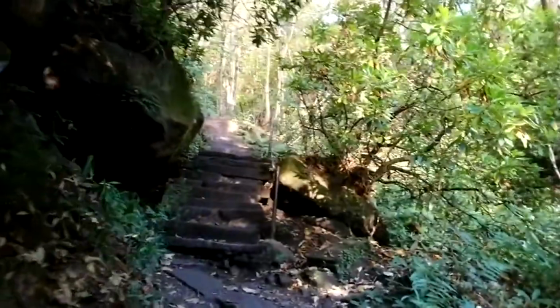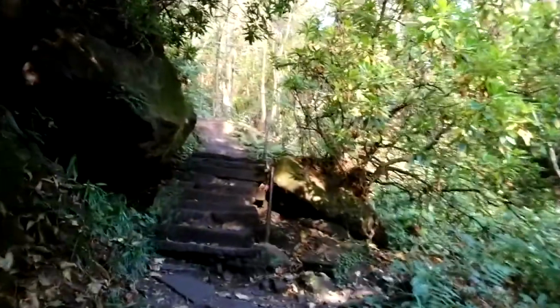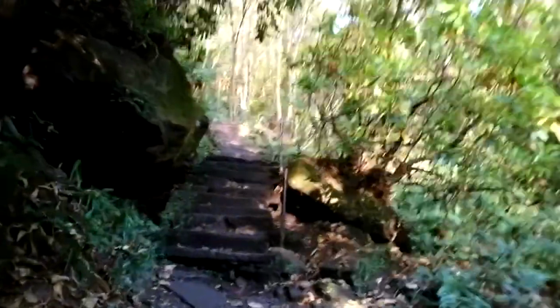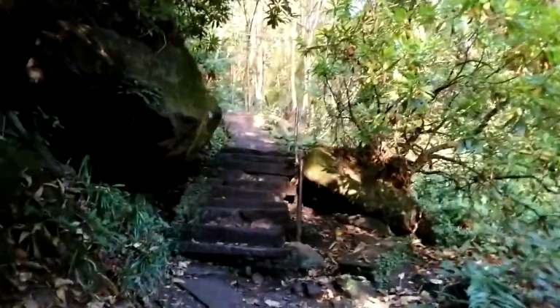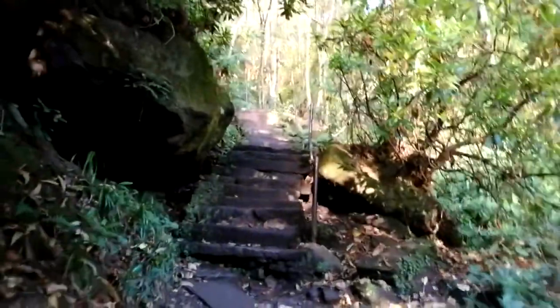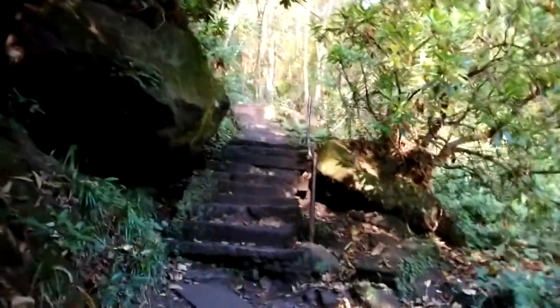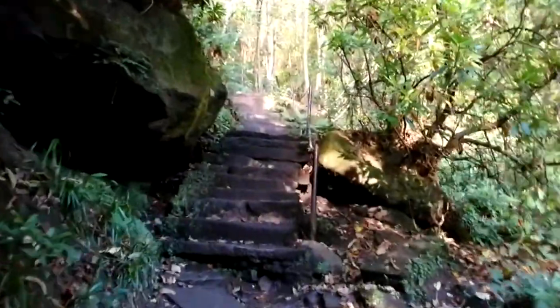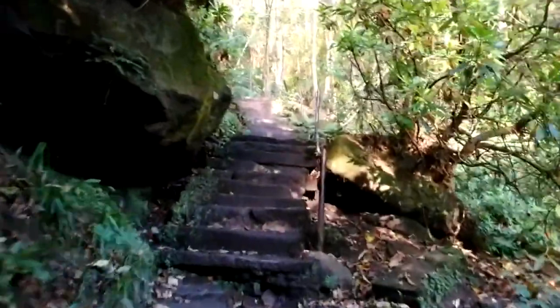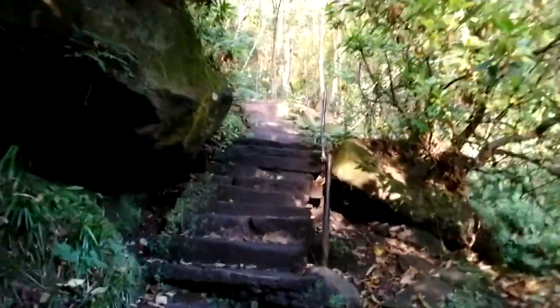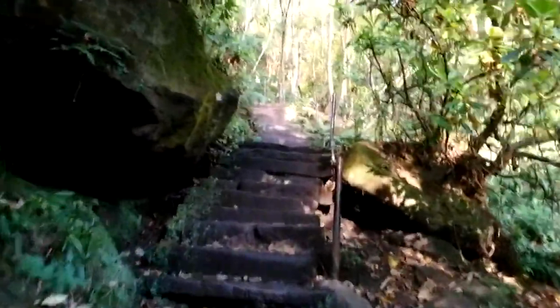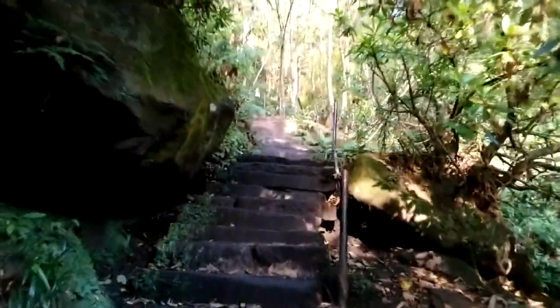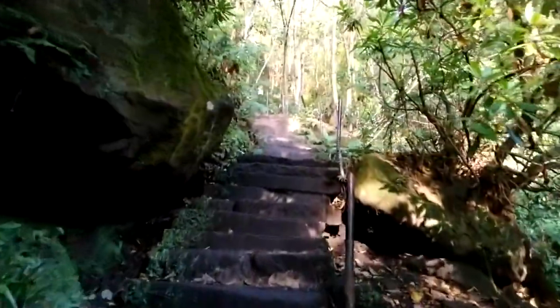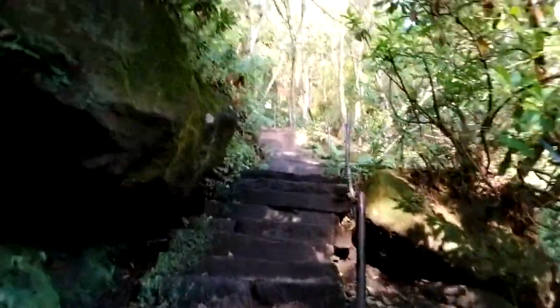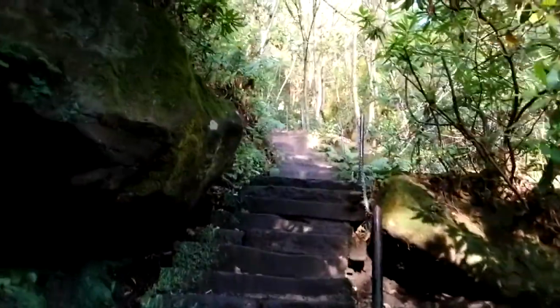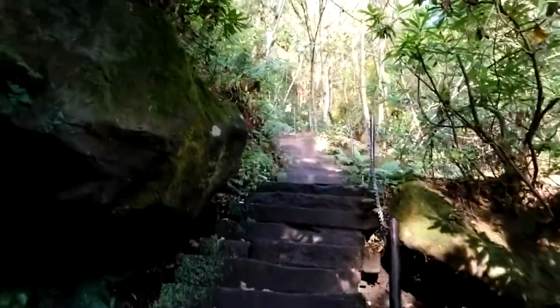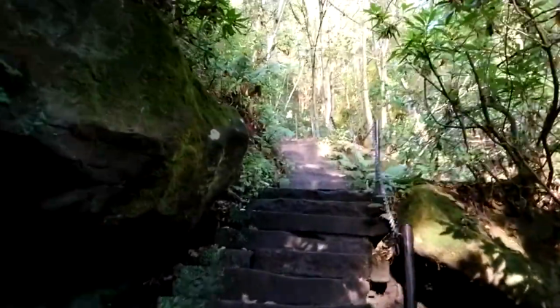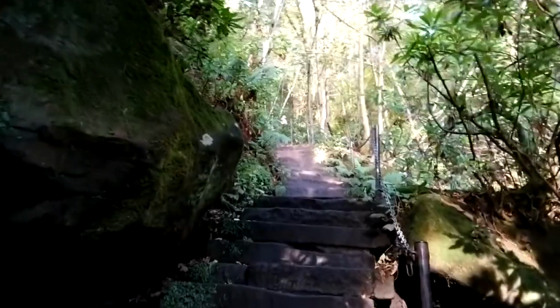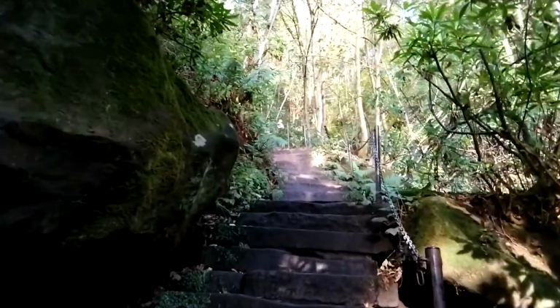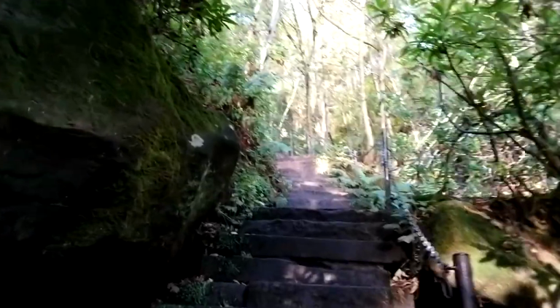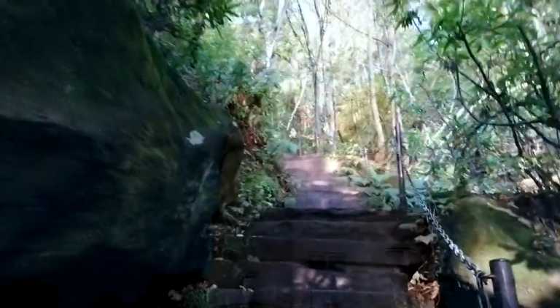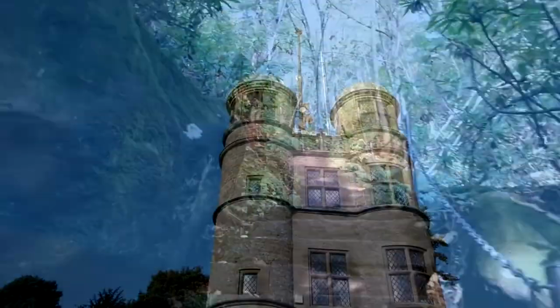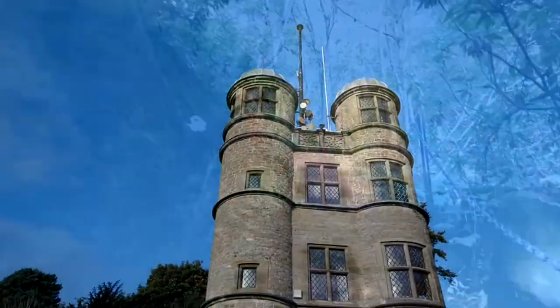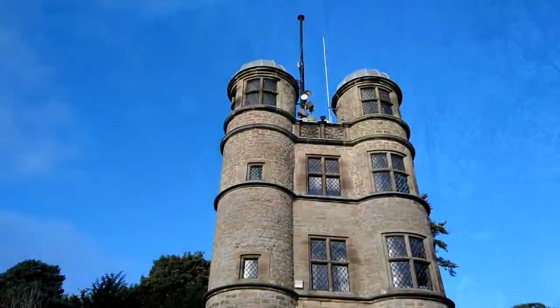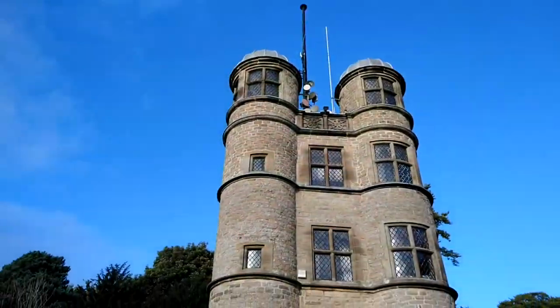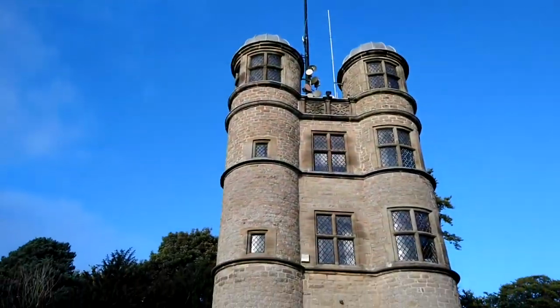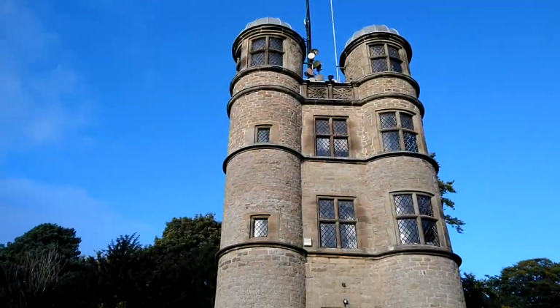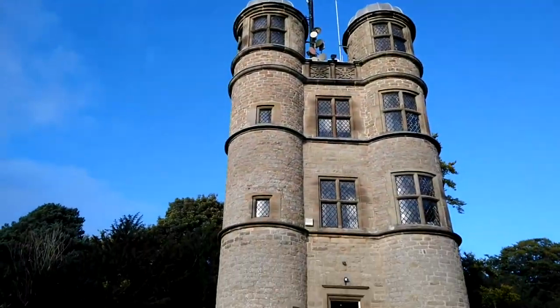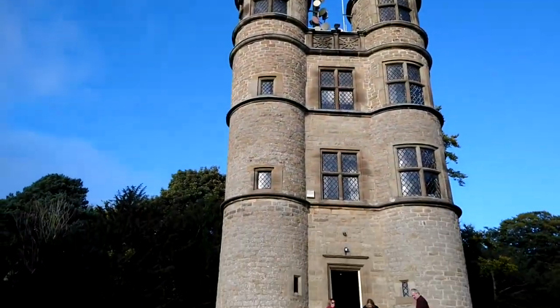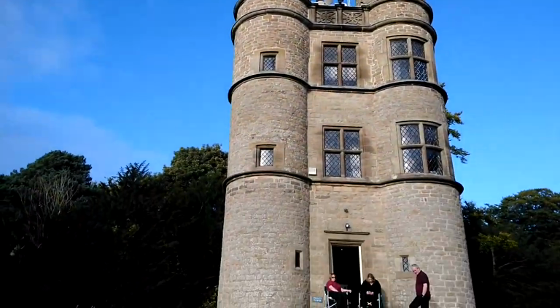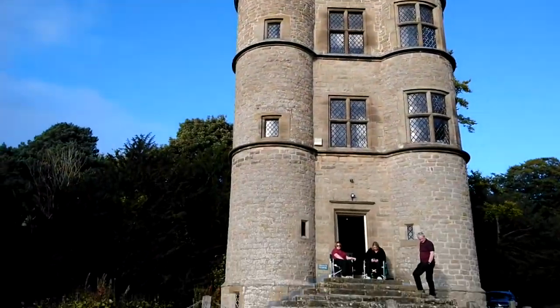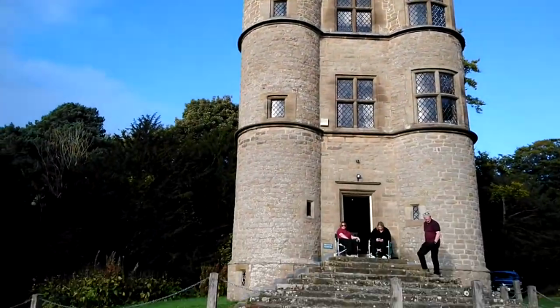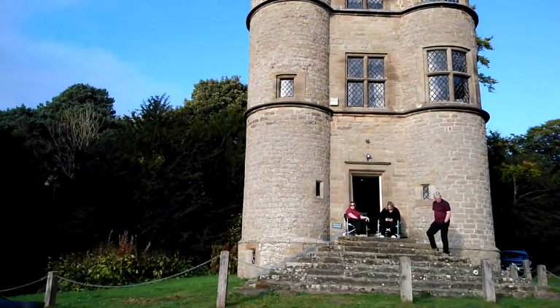After a rest and a celebratory ice cream, we continue up the ridge to the Chatsworth estate's hunting tower, with its grand view over the peaks and the dales.